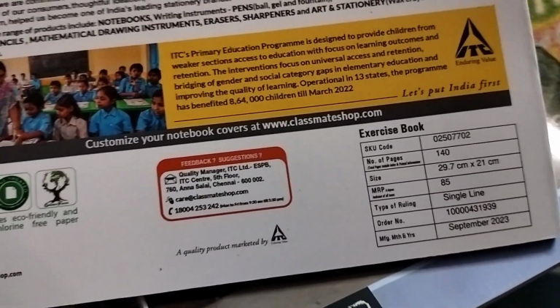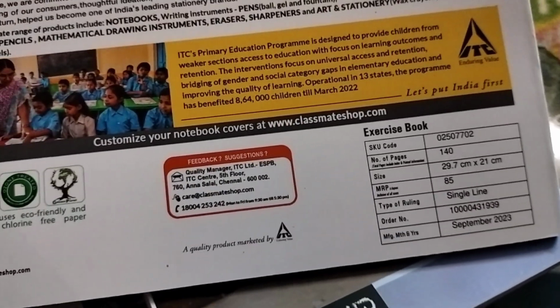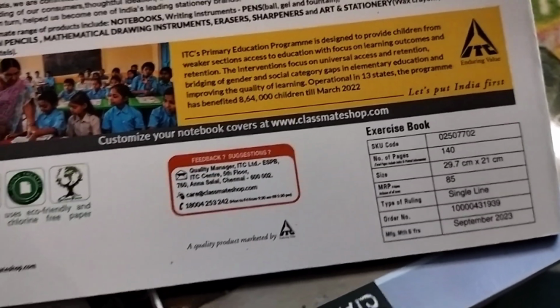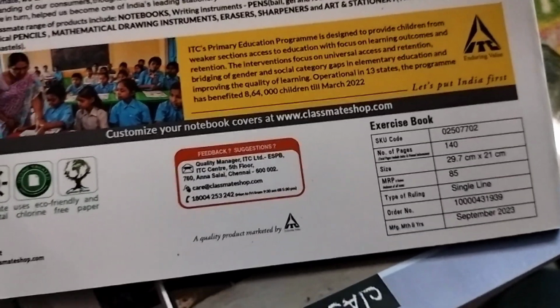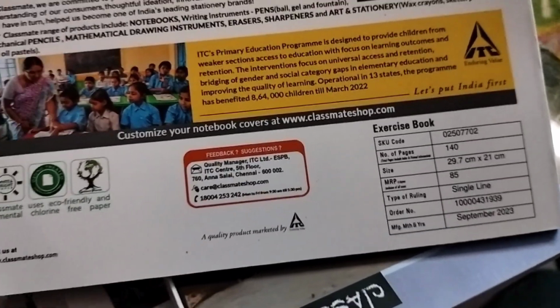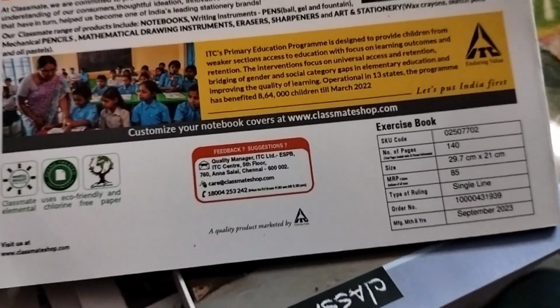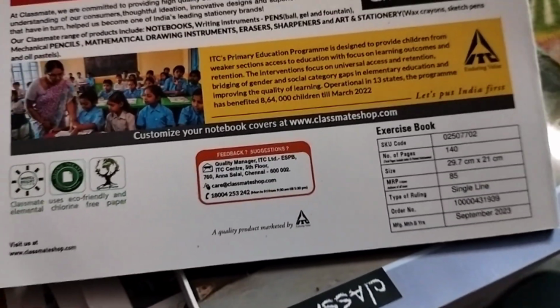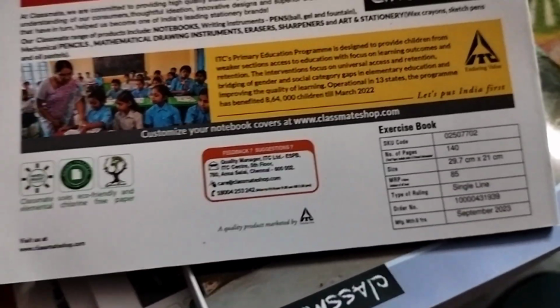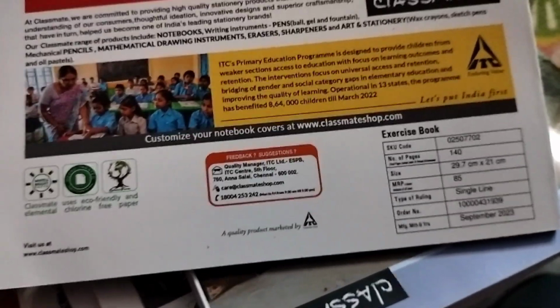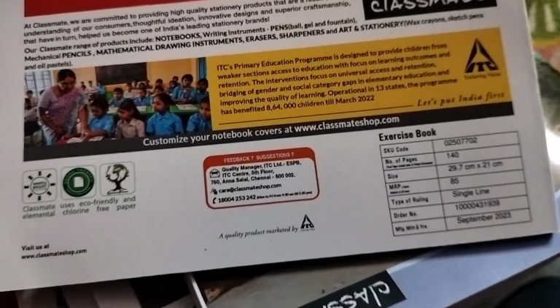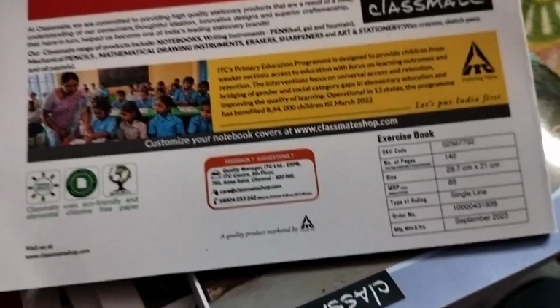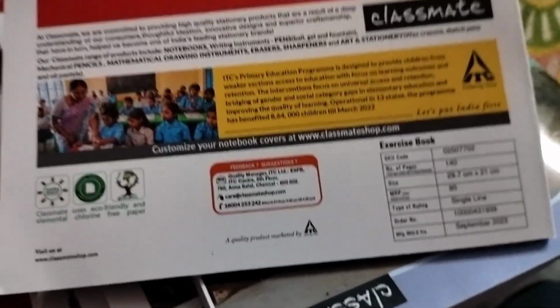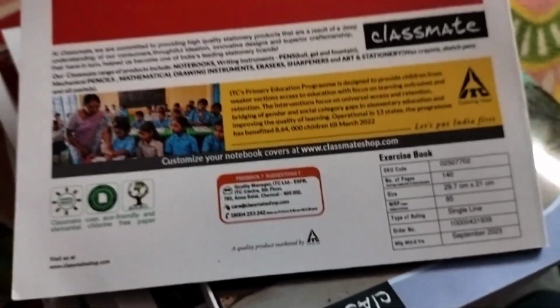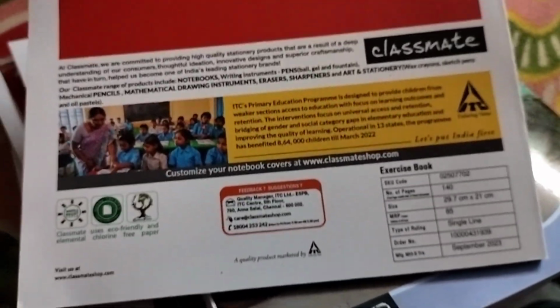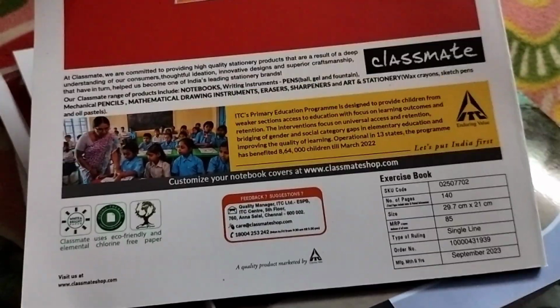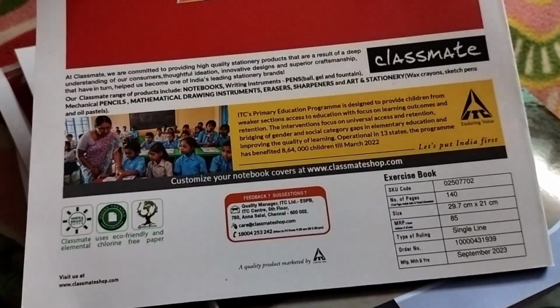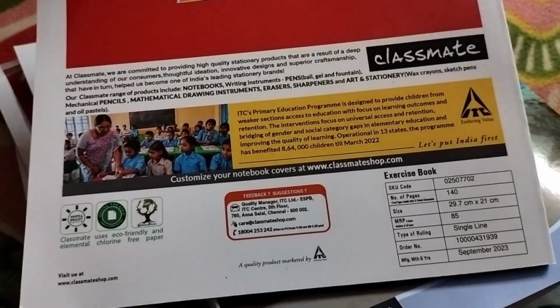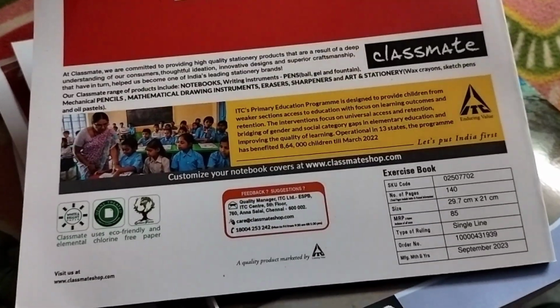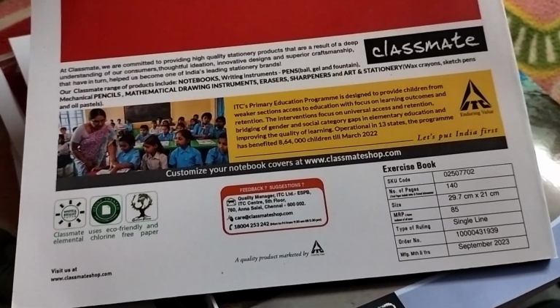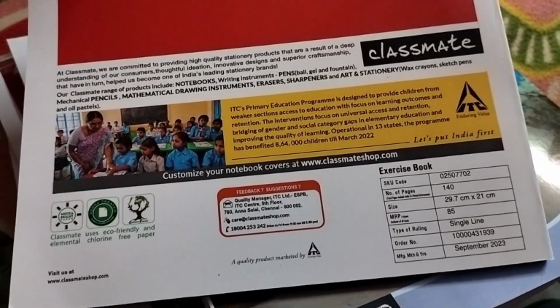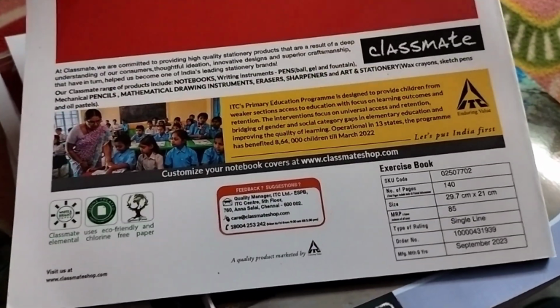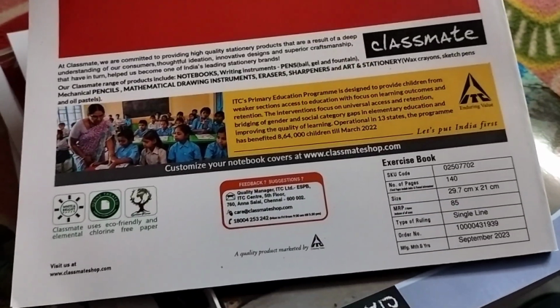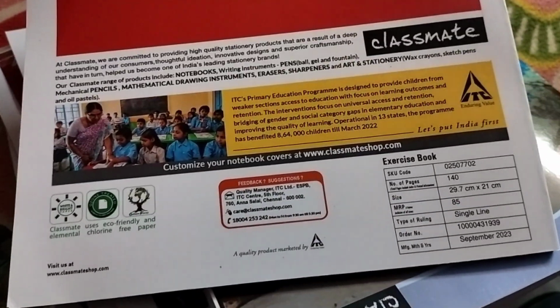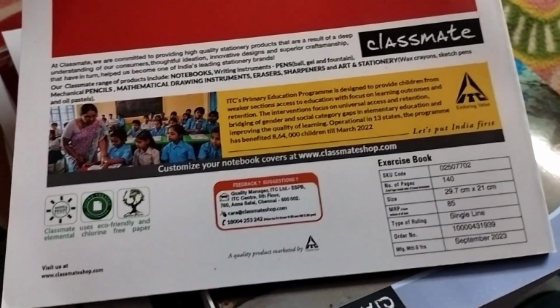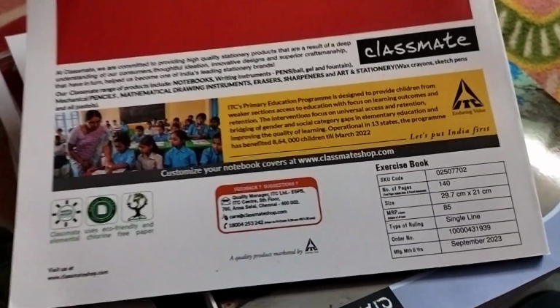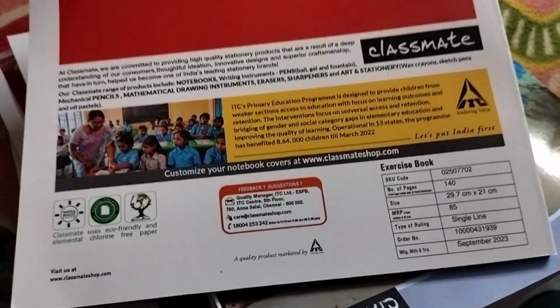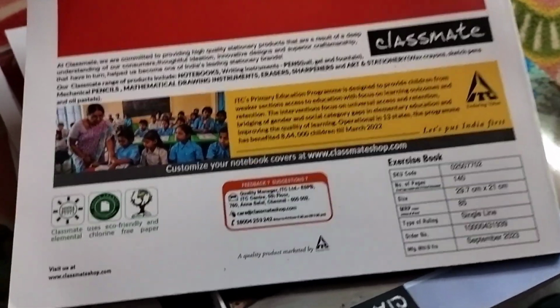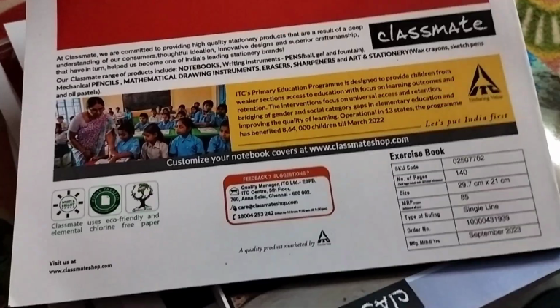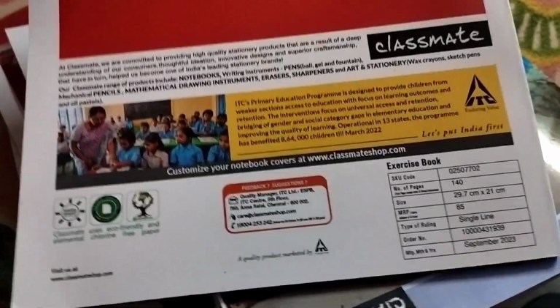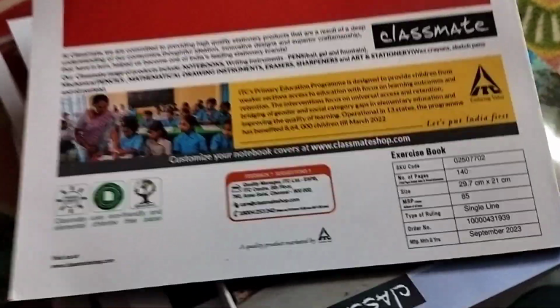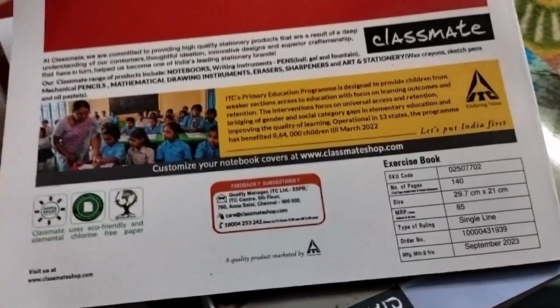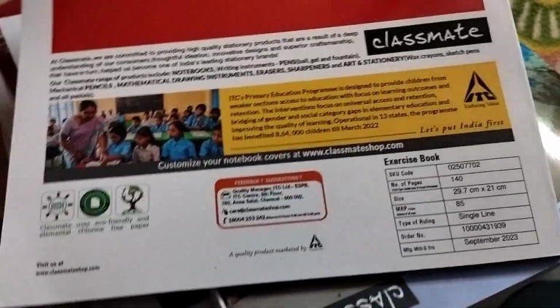In the shop — Reliance Malls and similar retailers — you can buy these books.